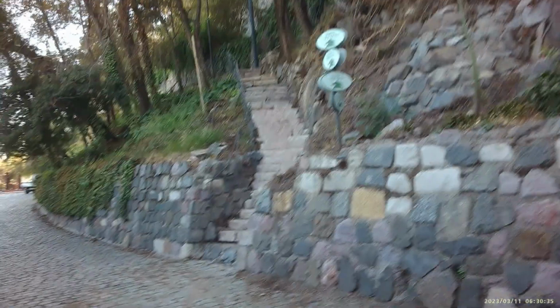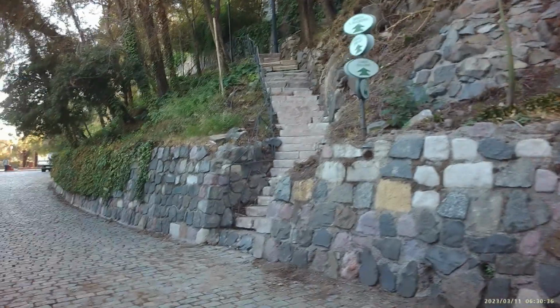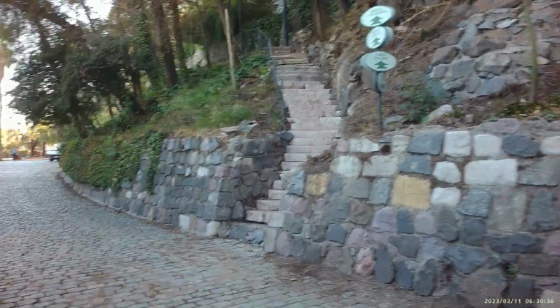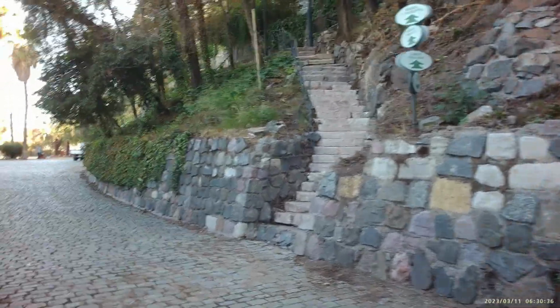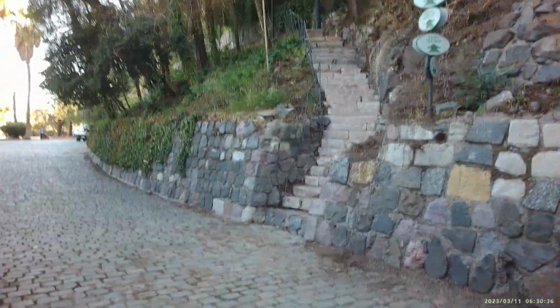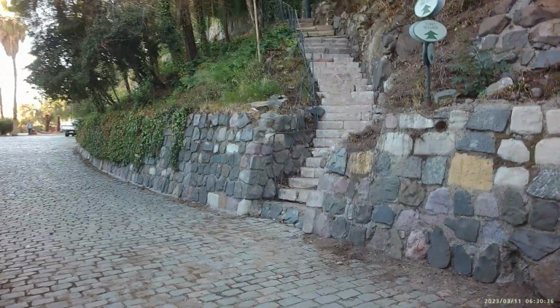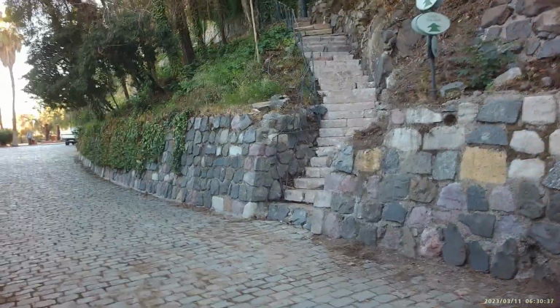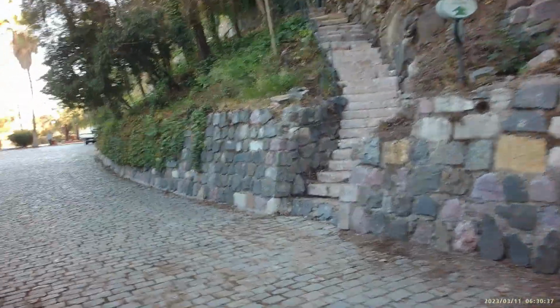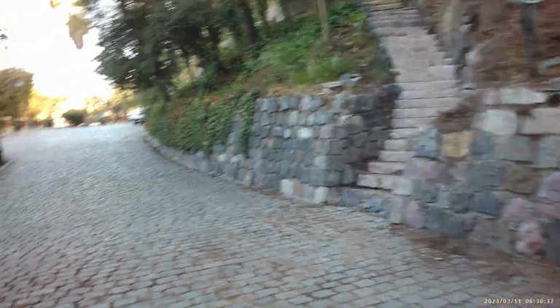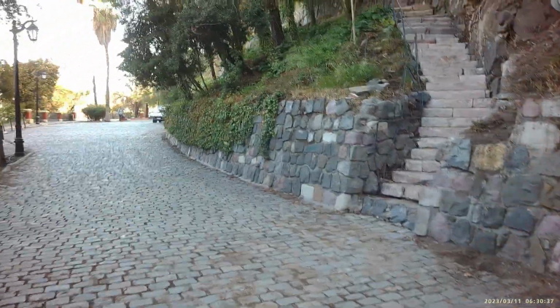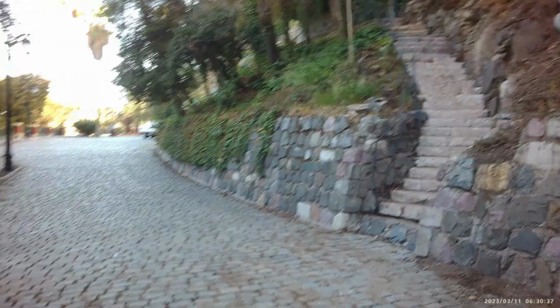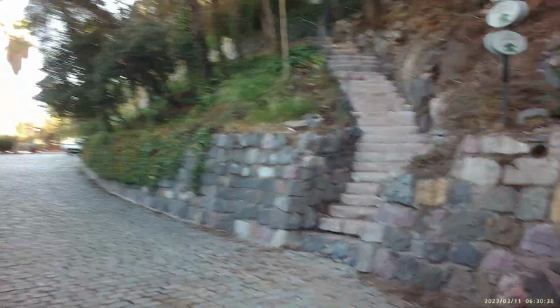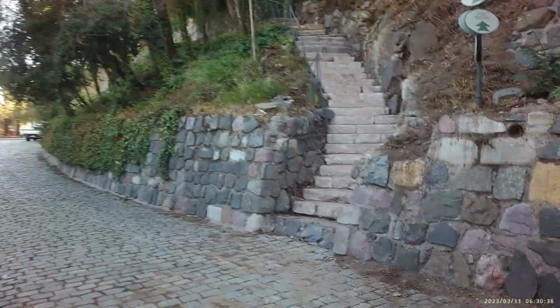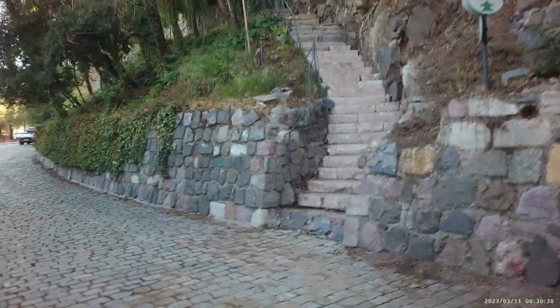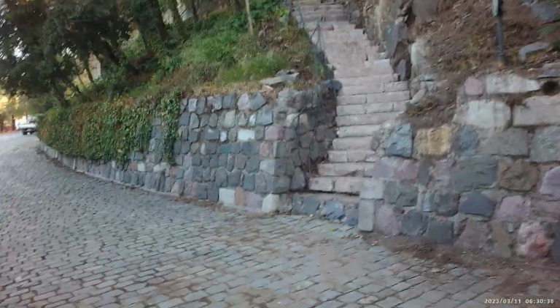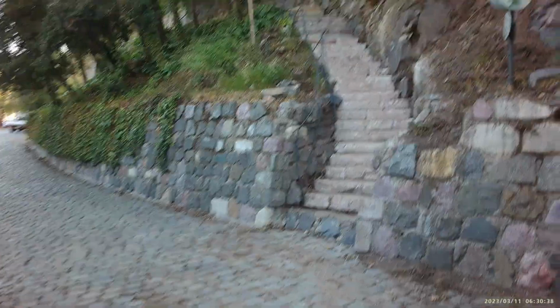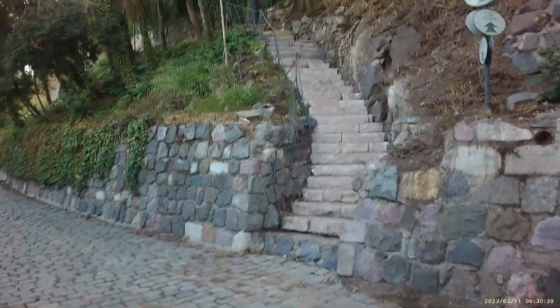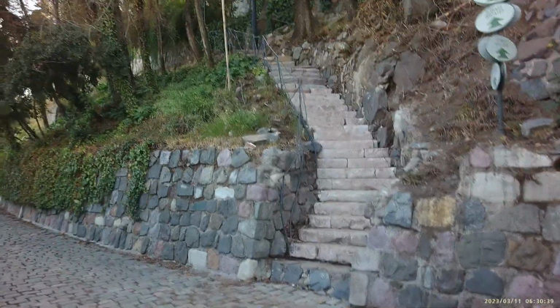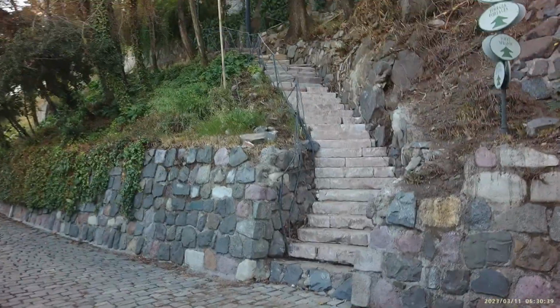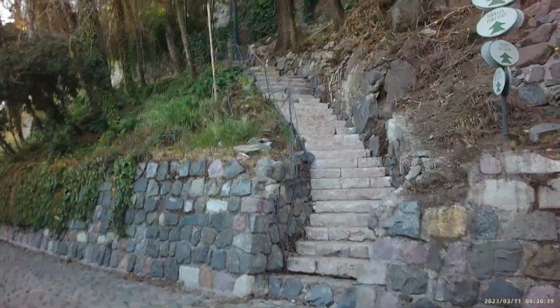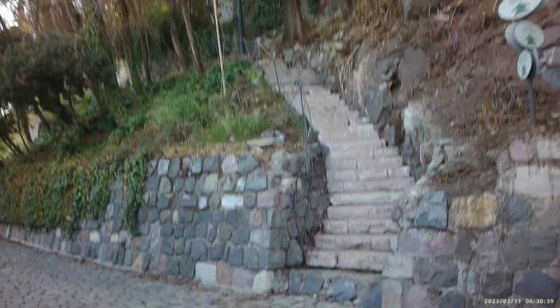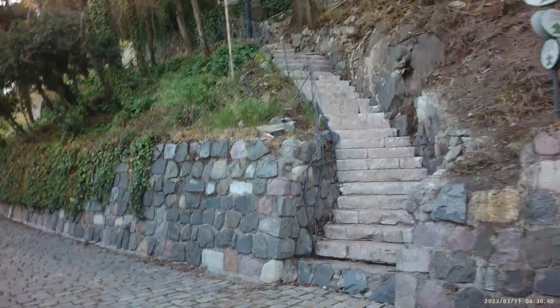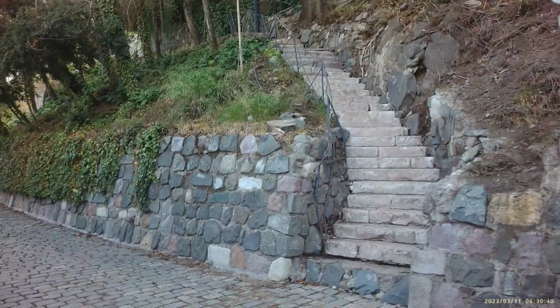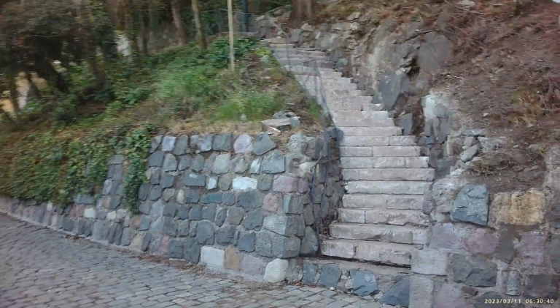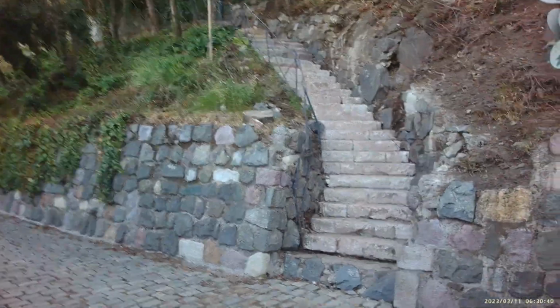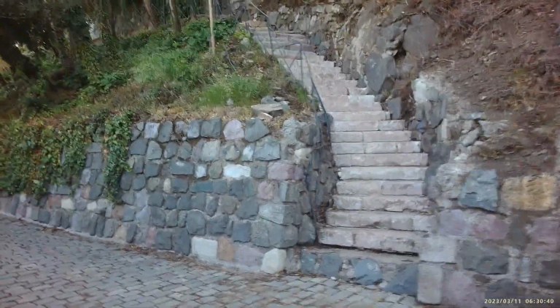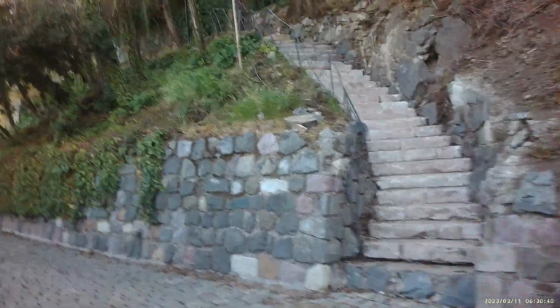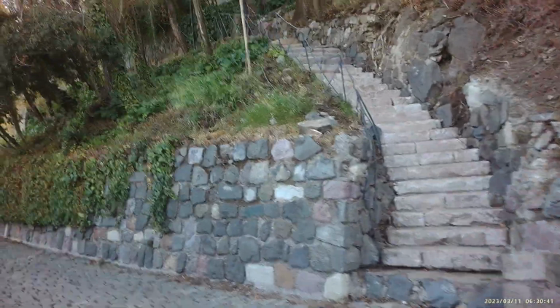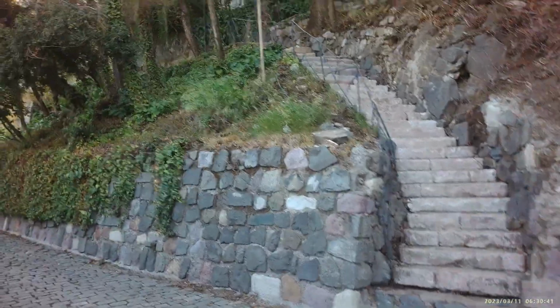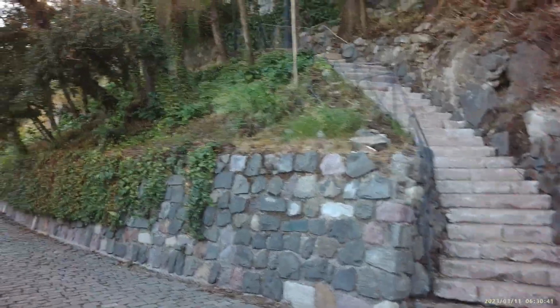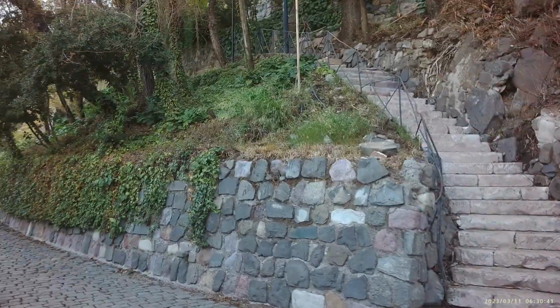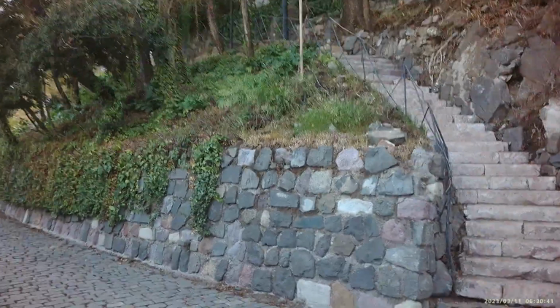Fascinating — a lot of stone, a lot of stairs made out of stone here.